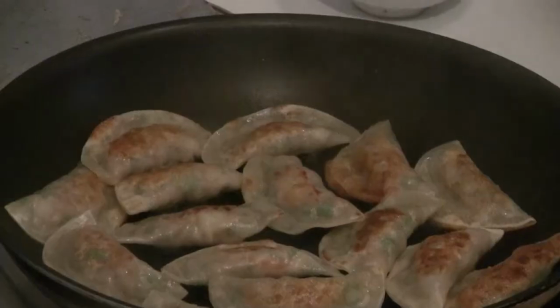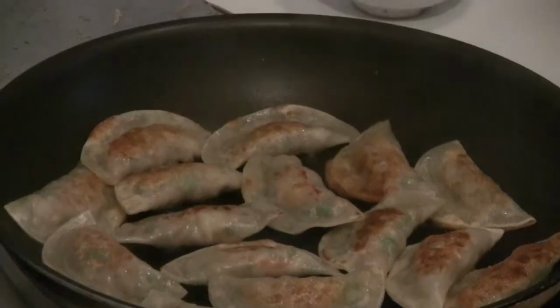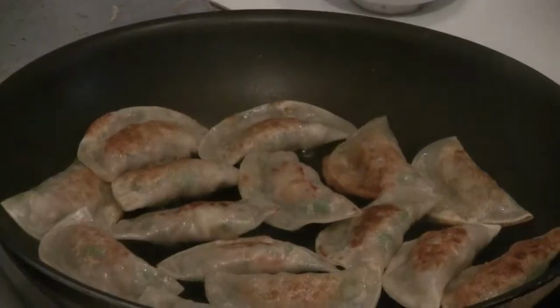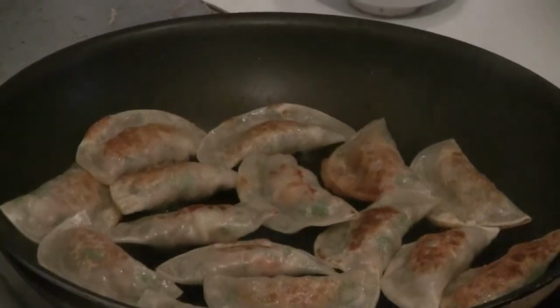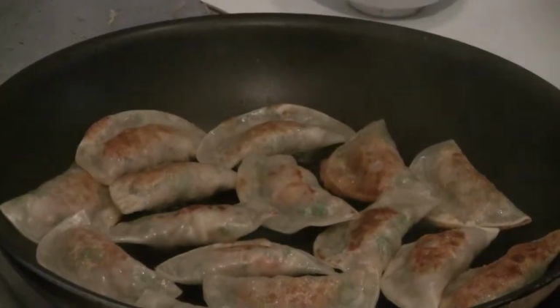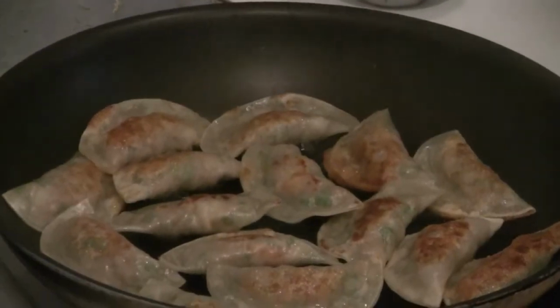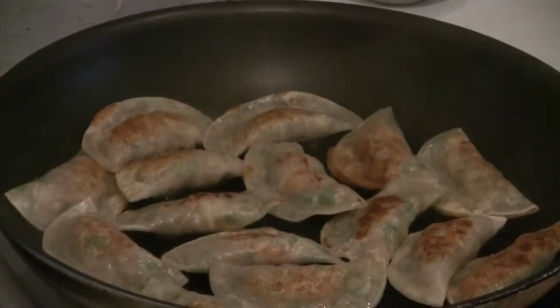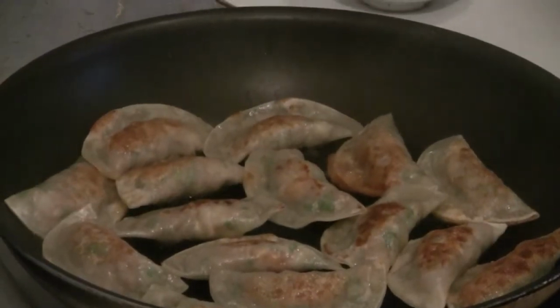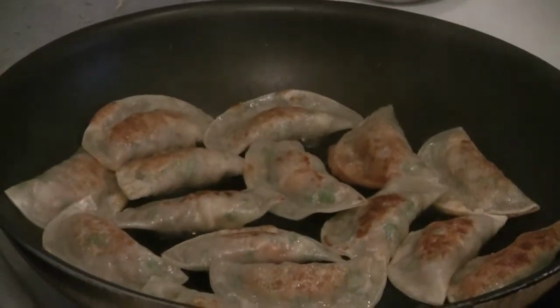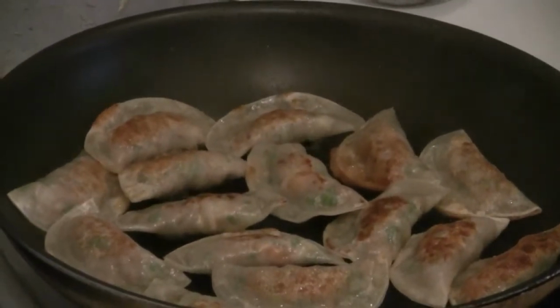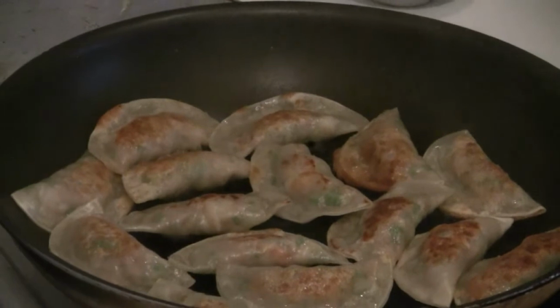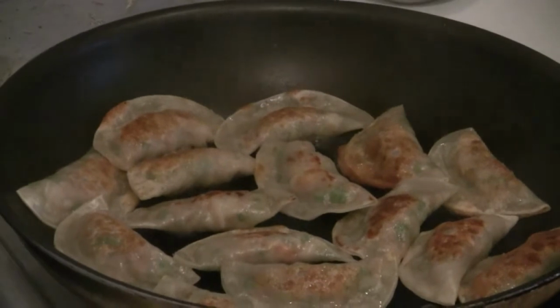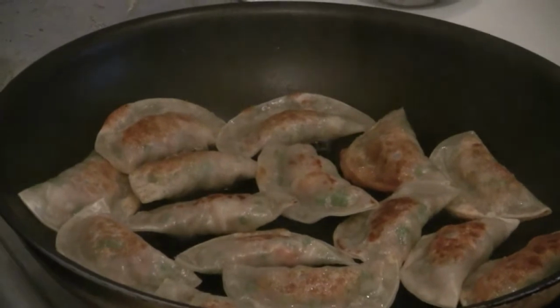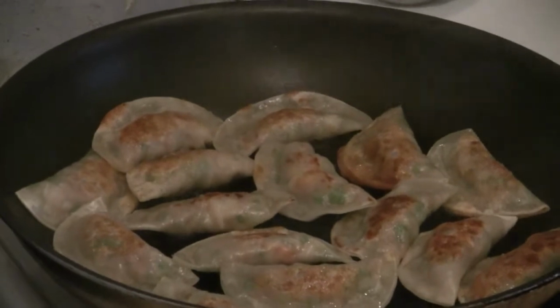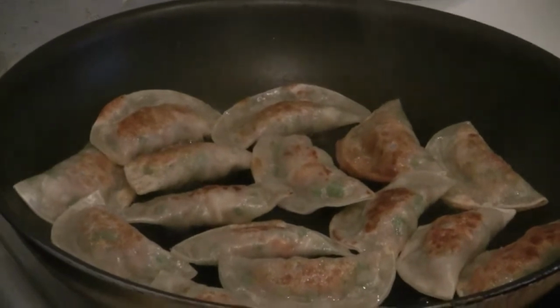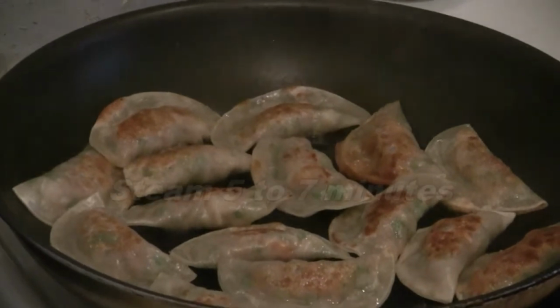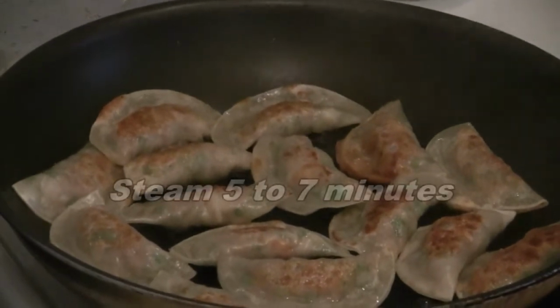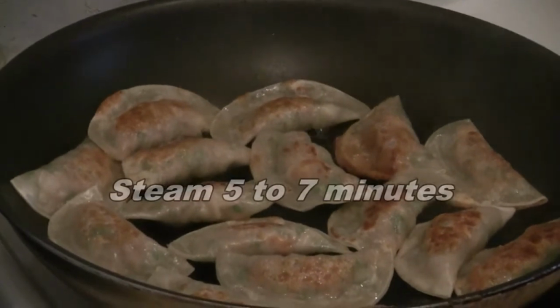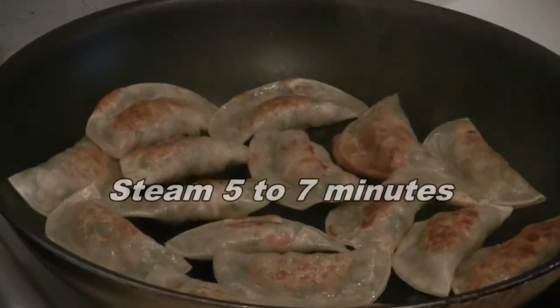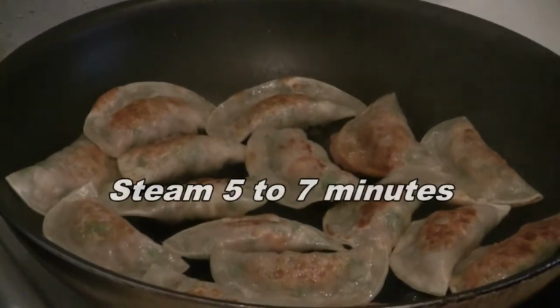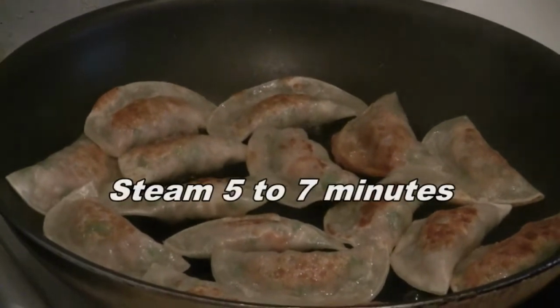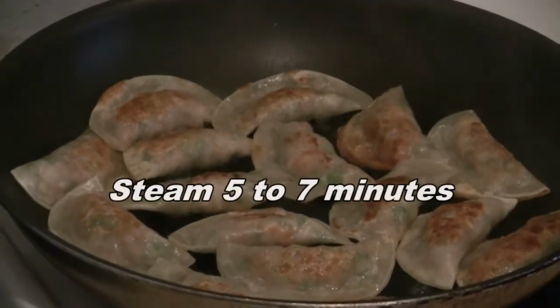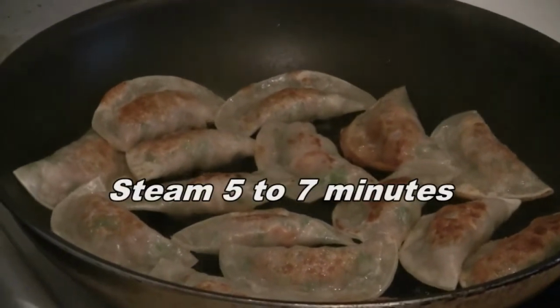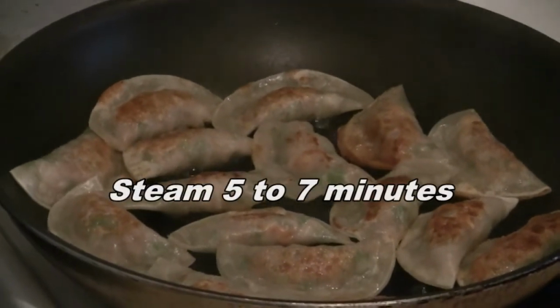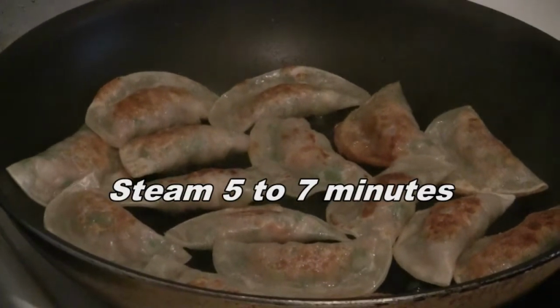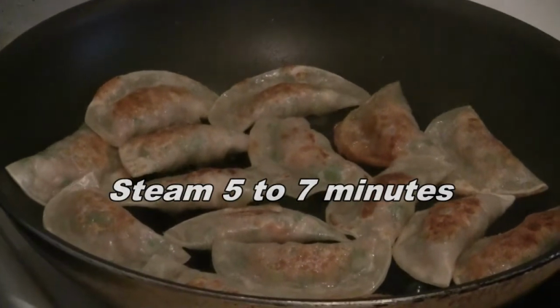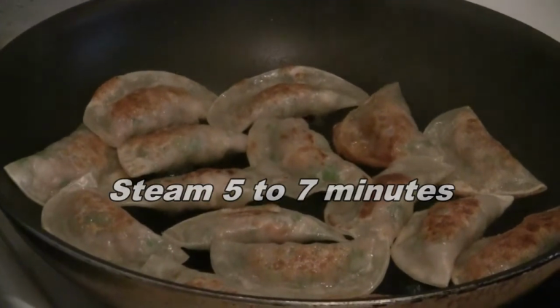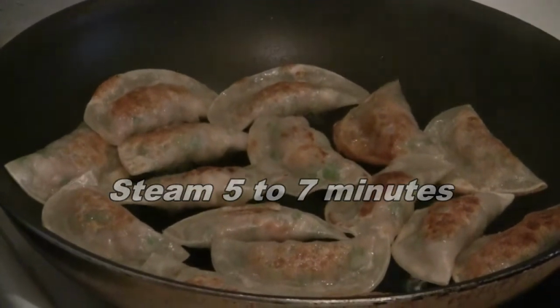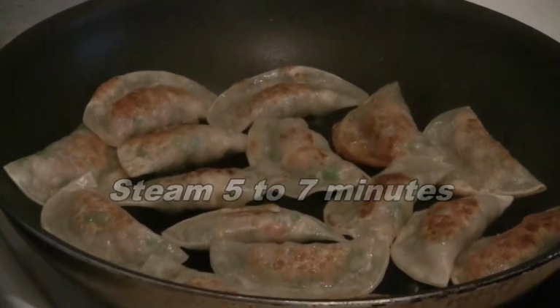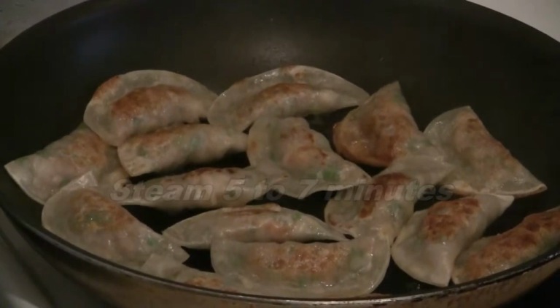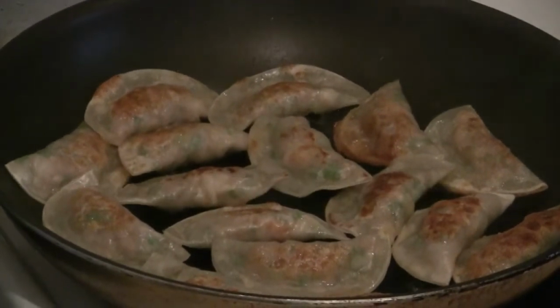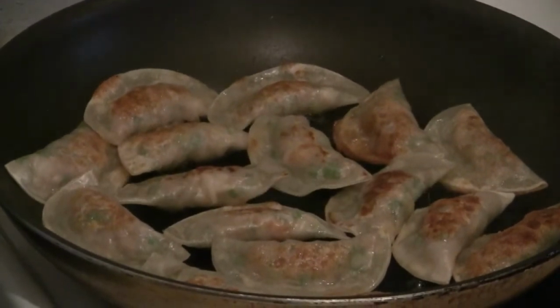Steam for five to seven minutes, then check the dumplings to make sure they are cooked all the way through.